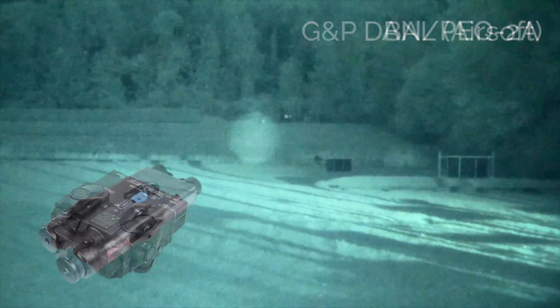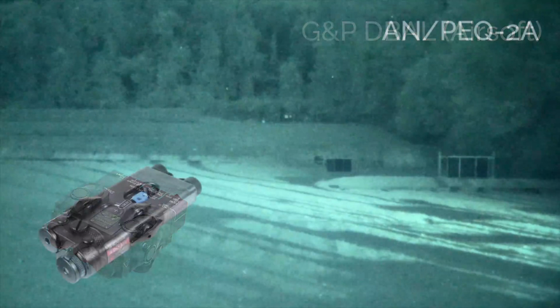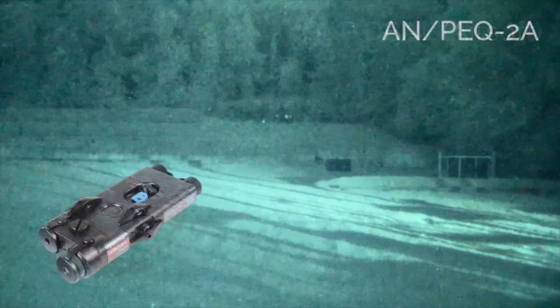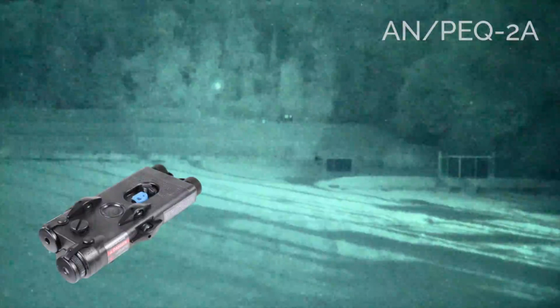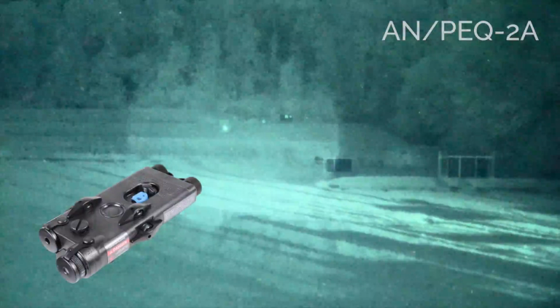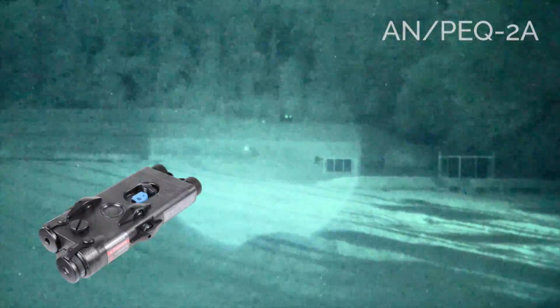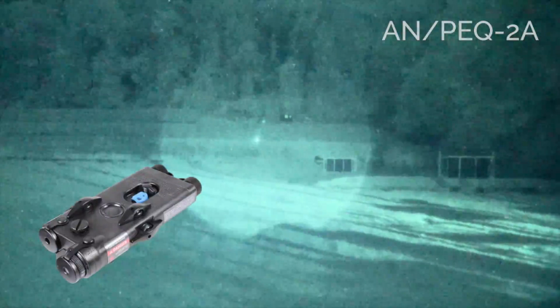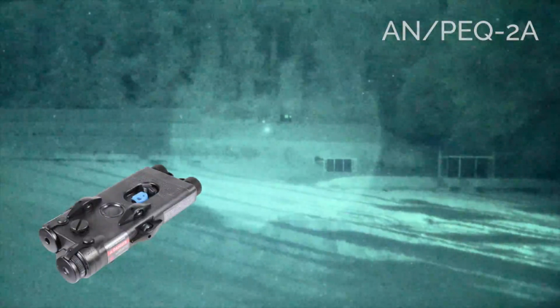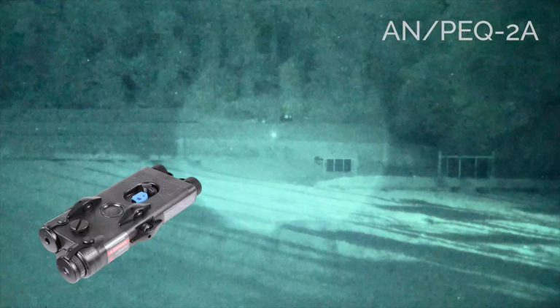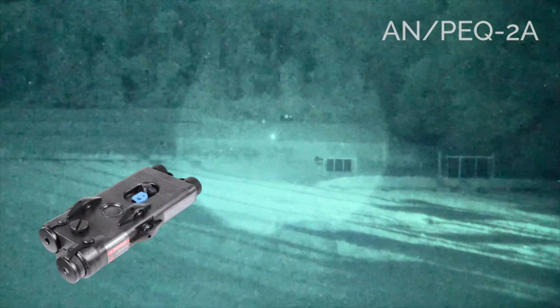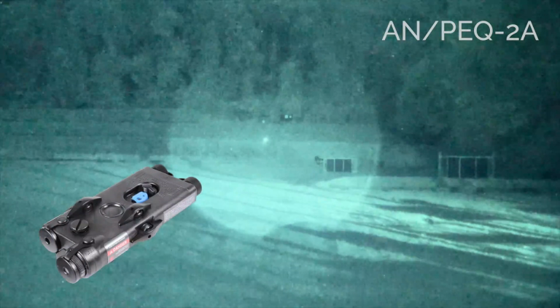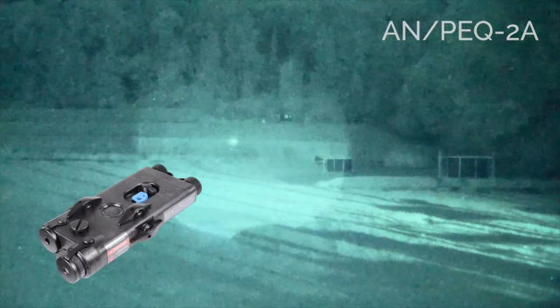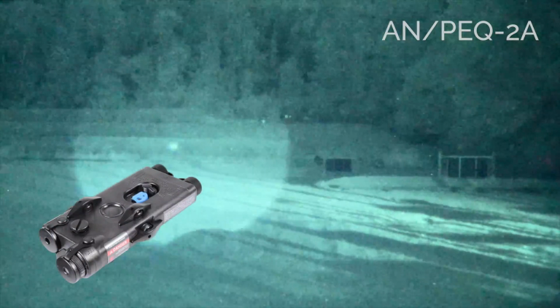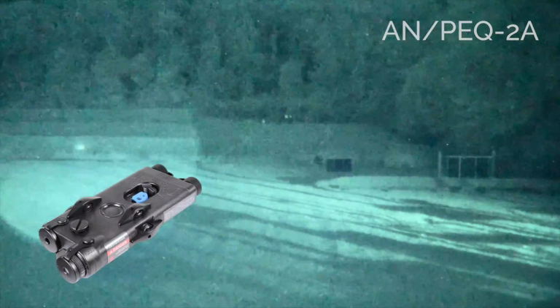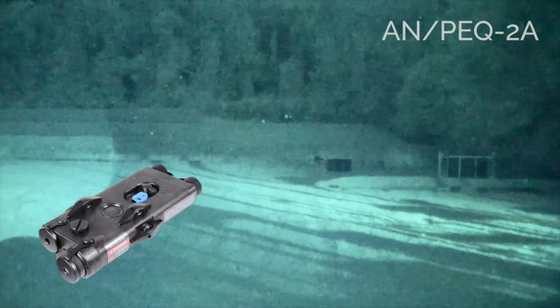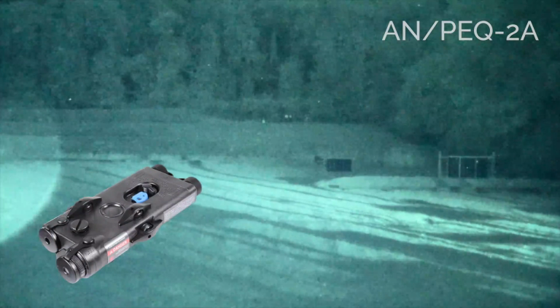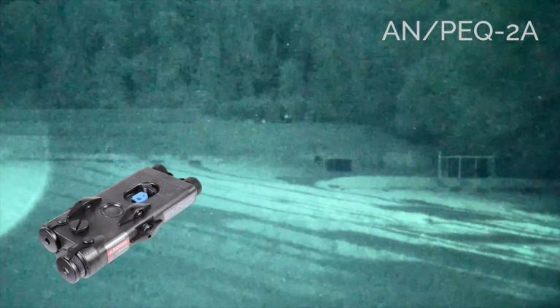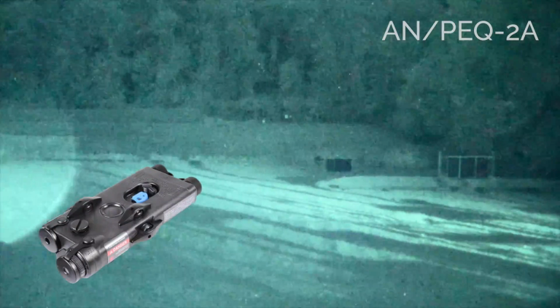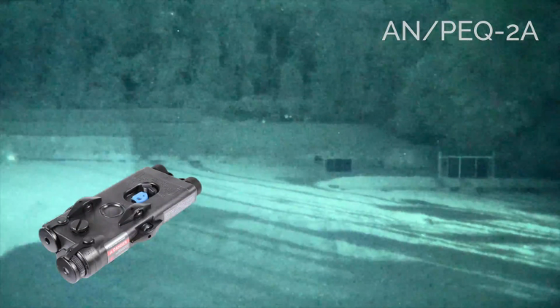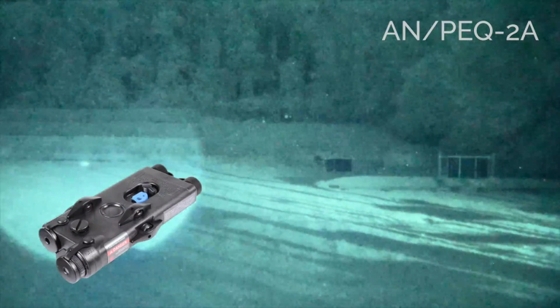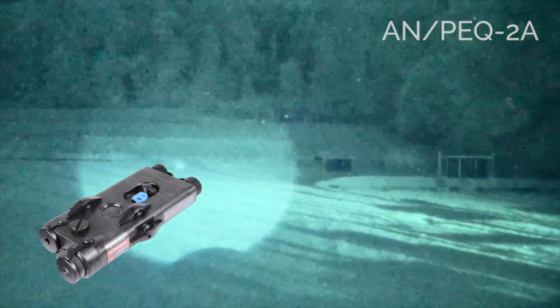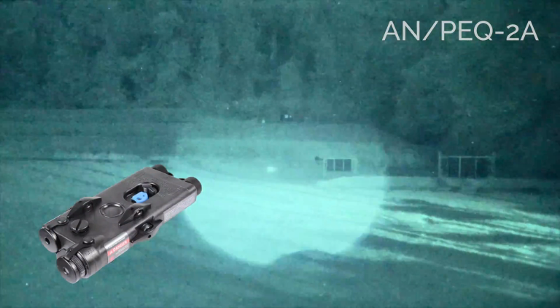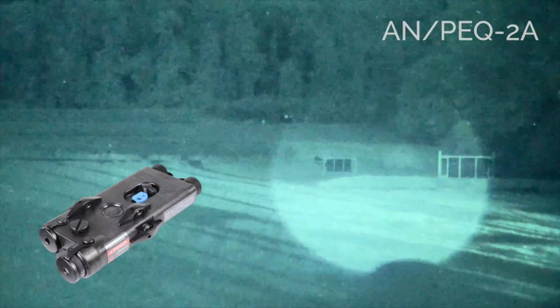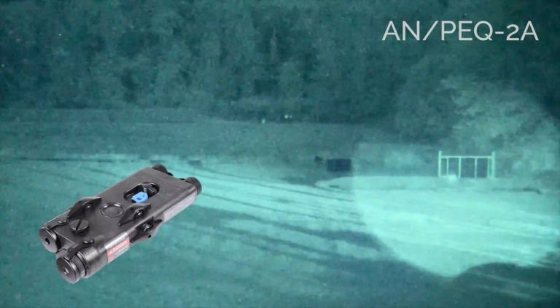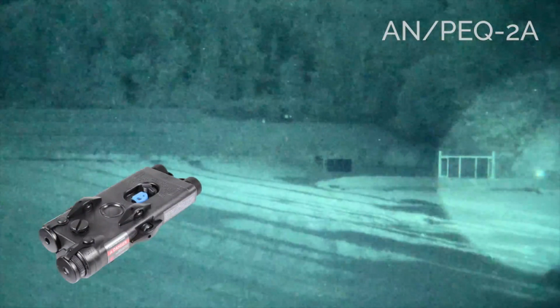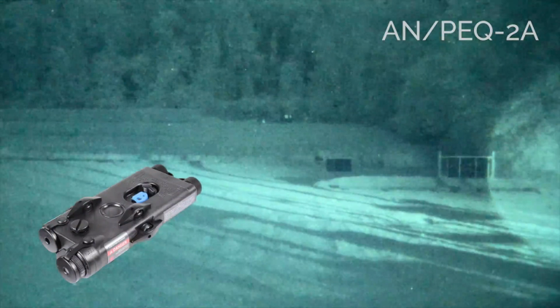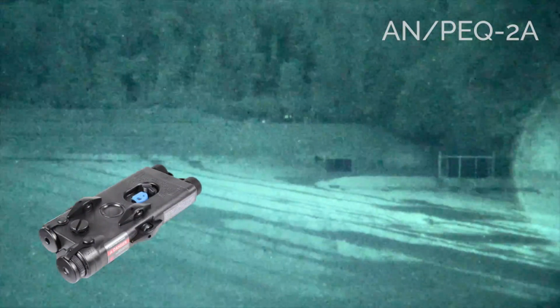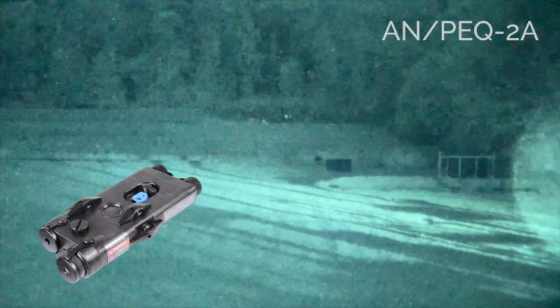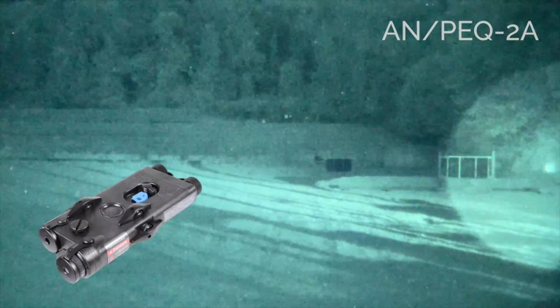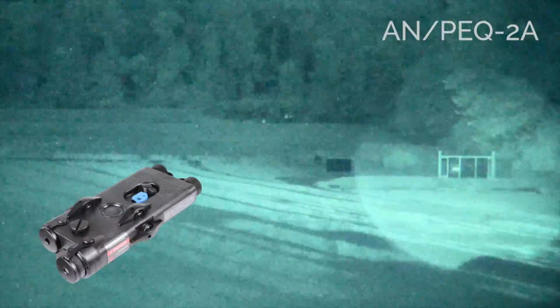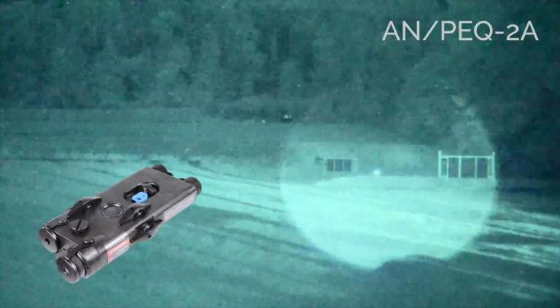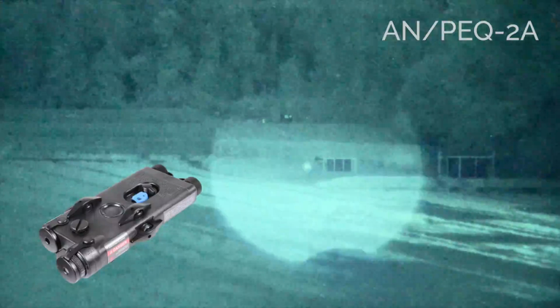This is an older PEC-2 laser device that offers similar focusing abilities to the modern PECs.